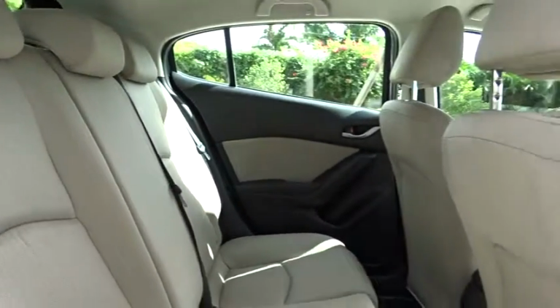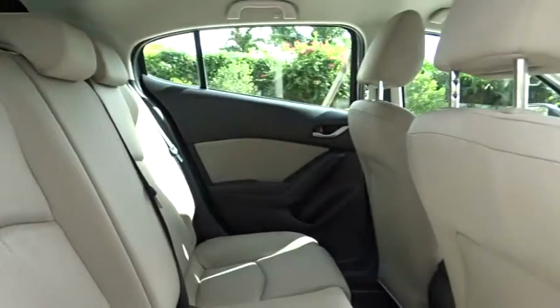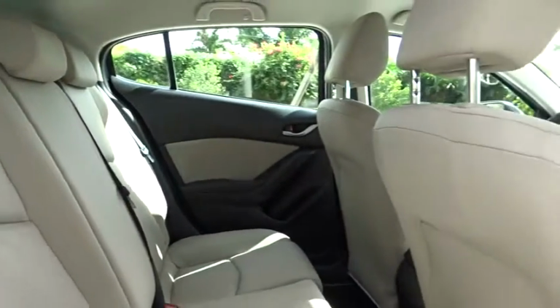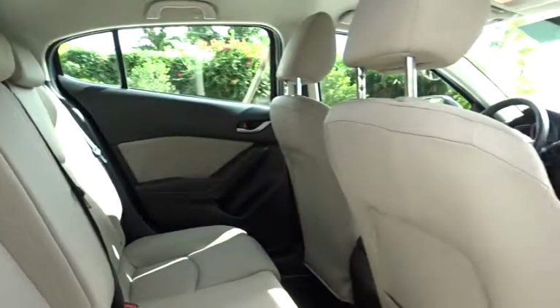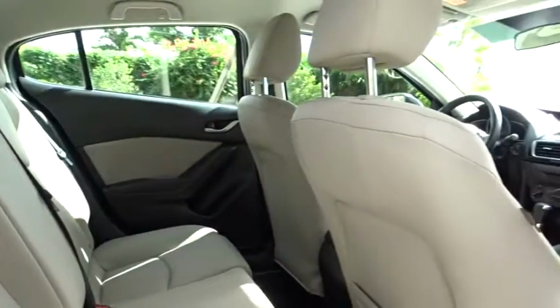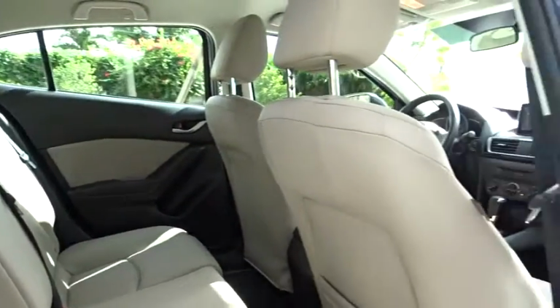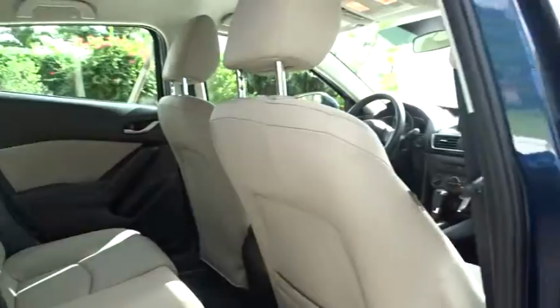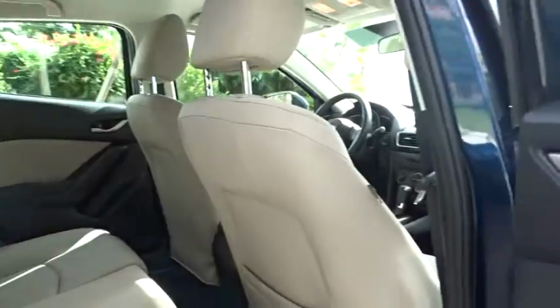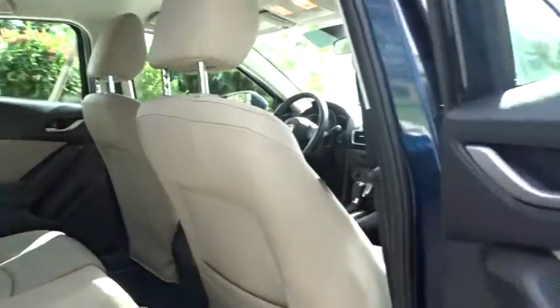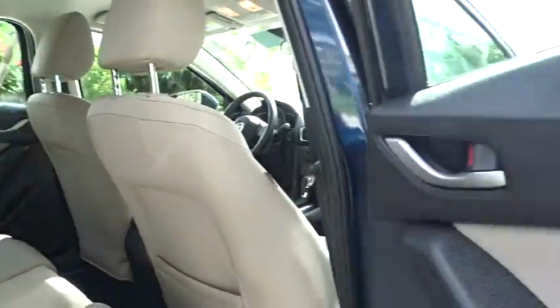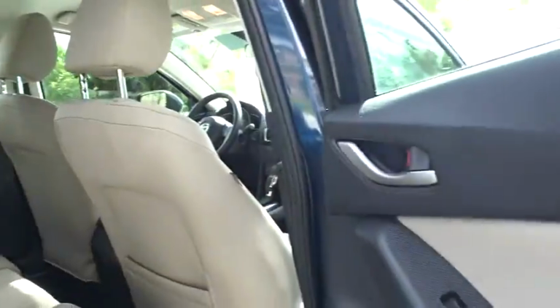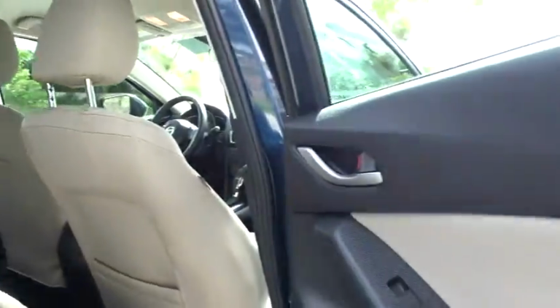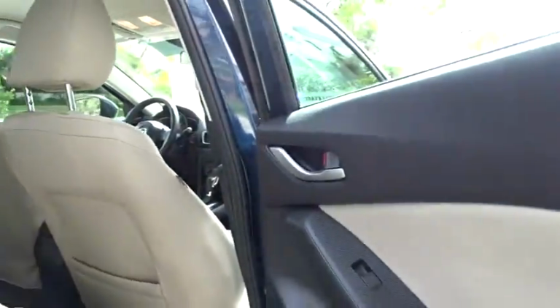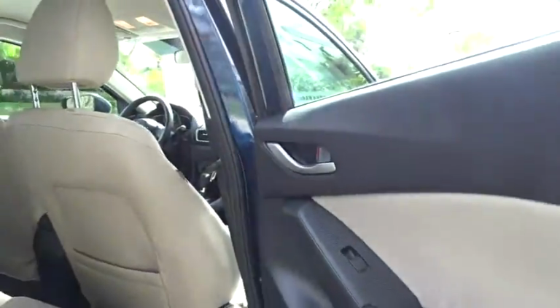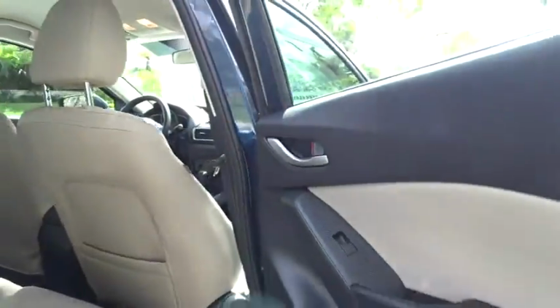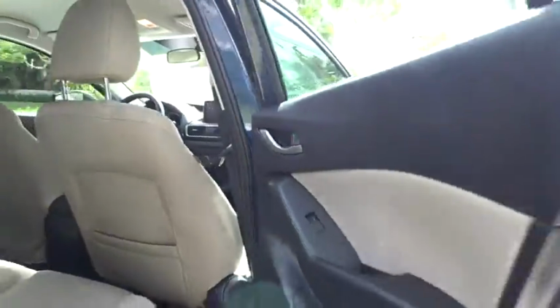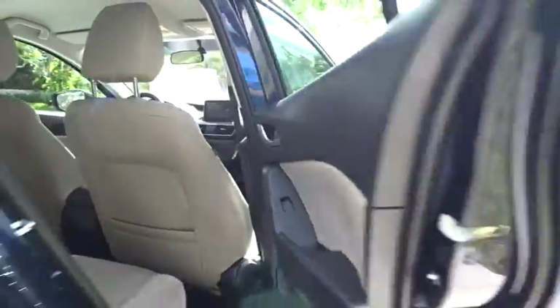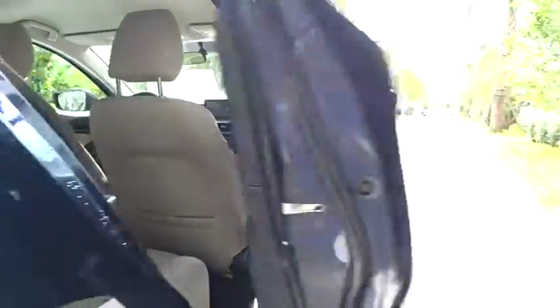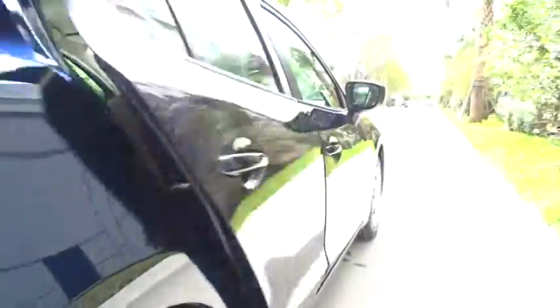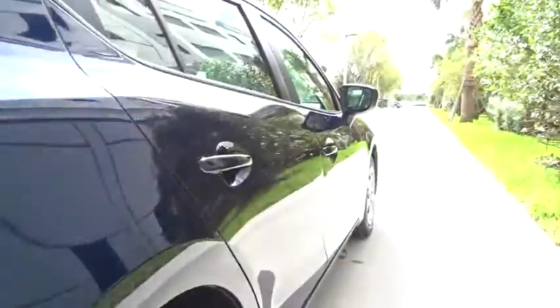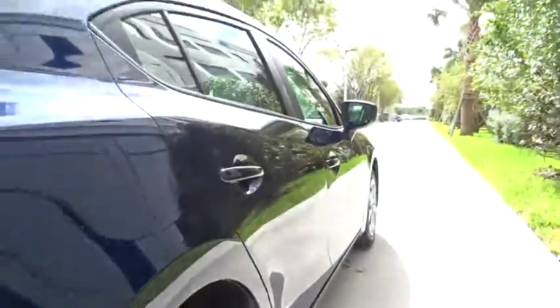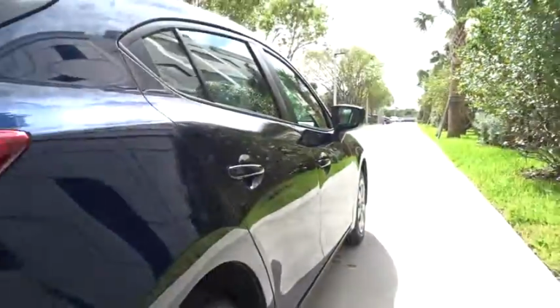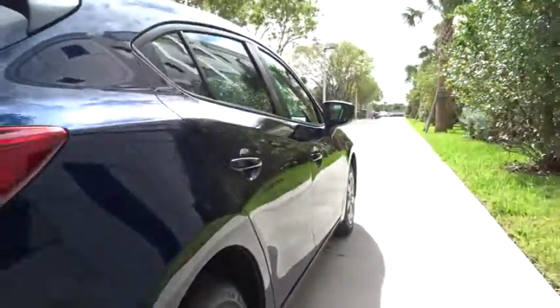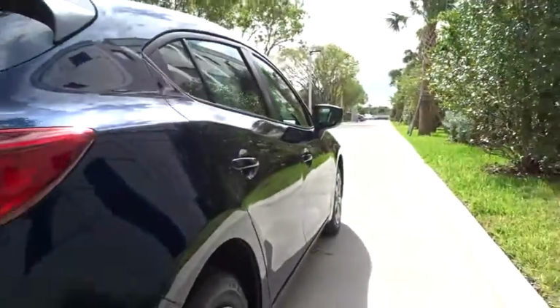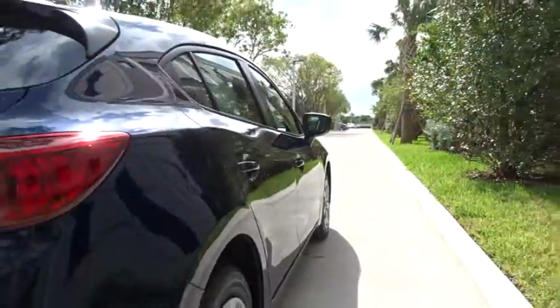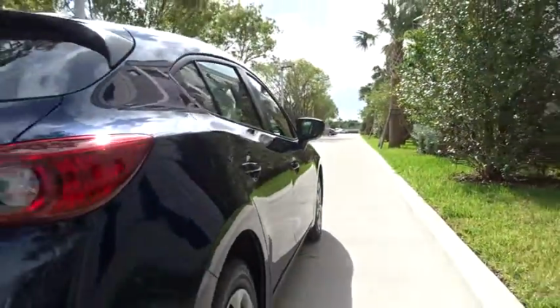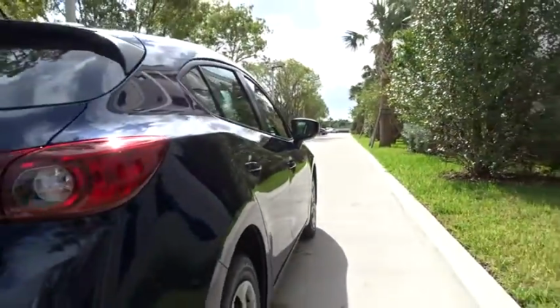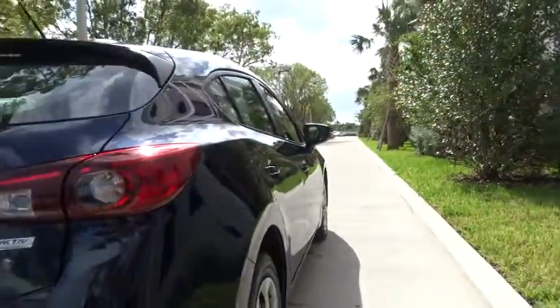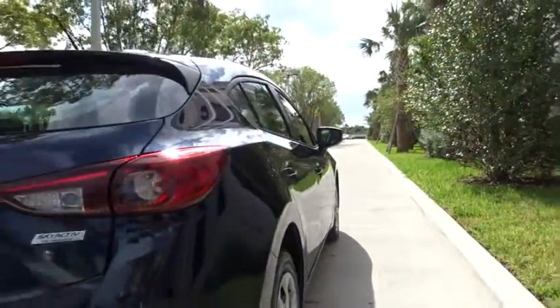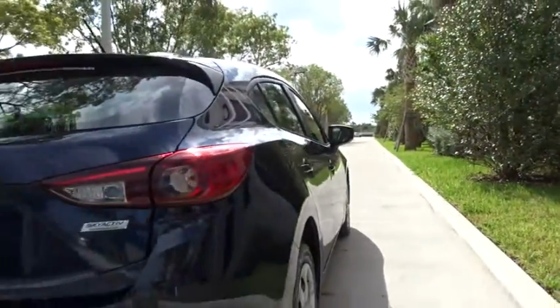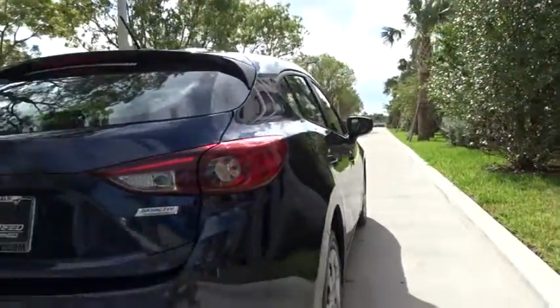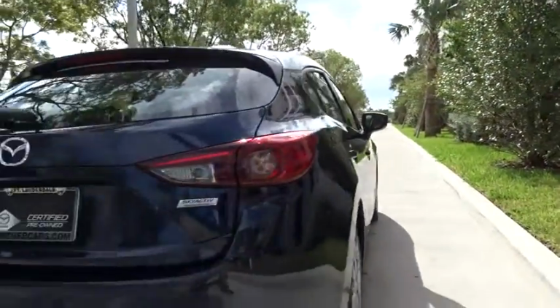This beauty is sure to make you the talk of the neighborhood. Call or drop in for a test drive today.